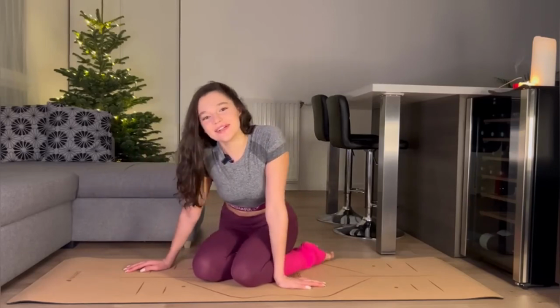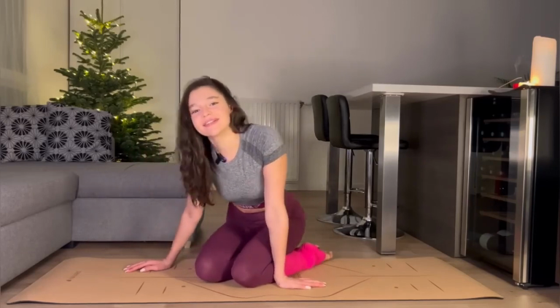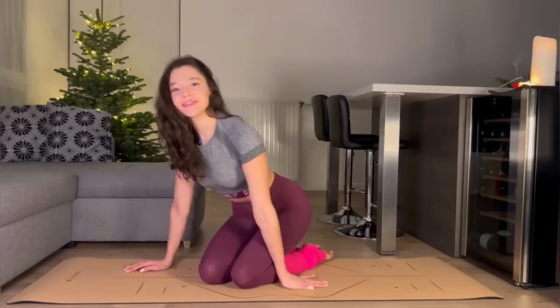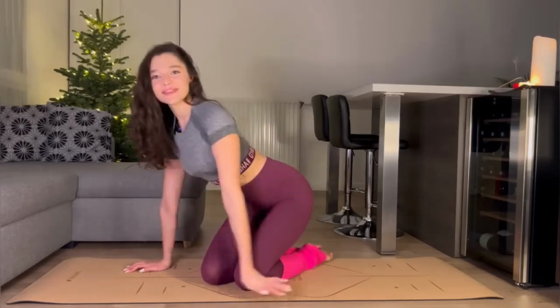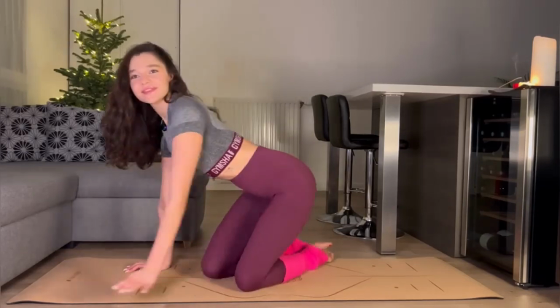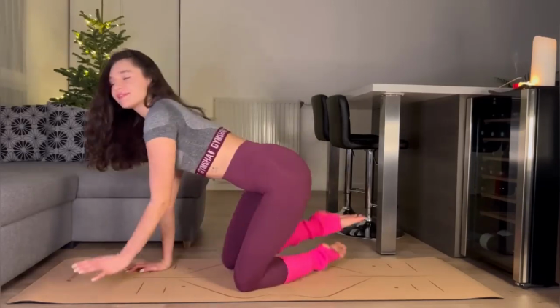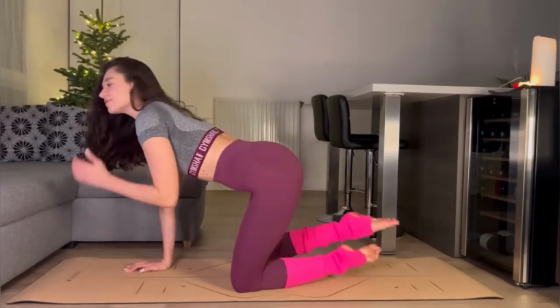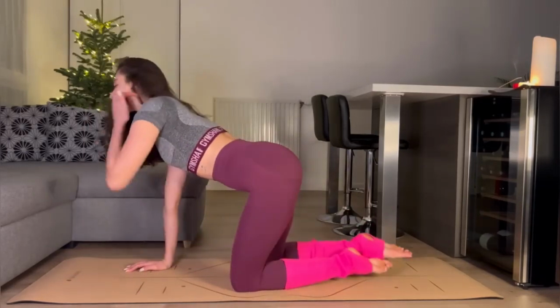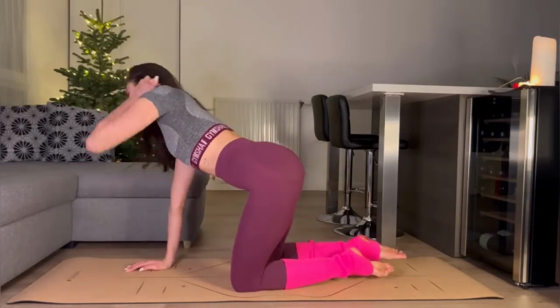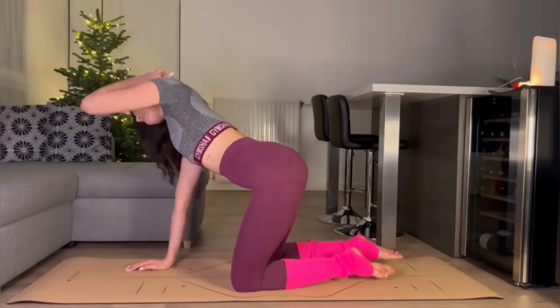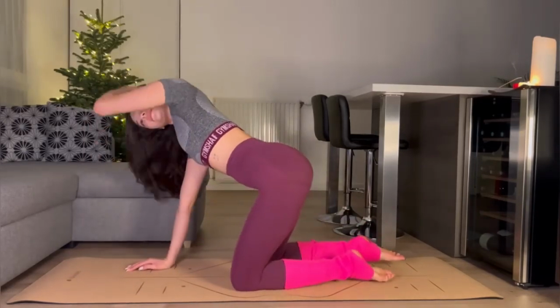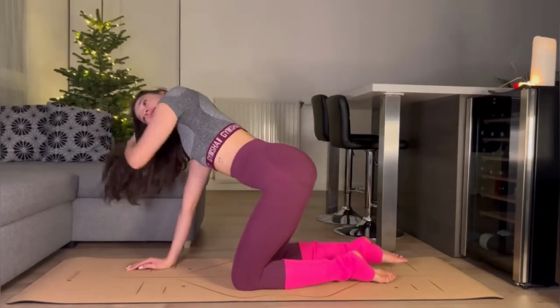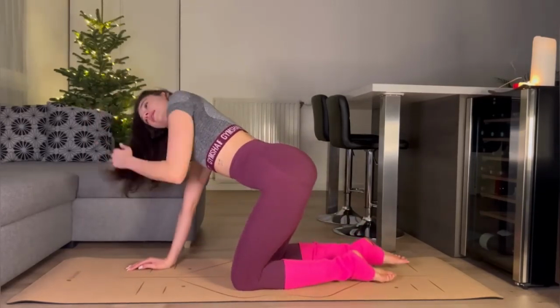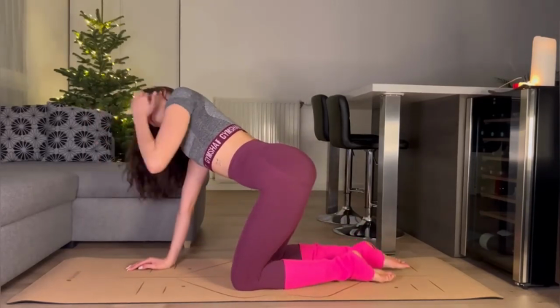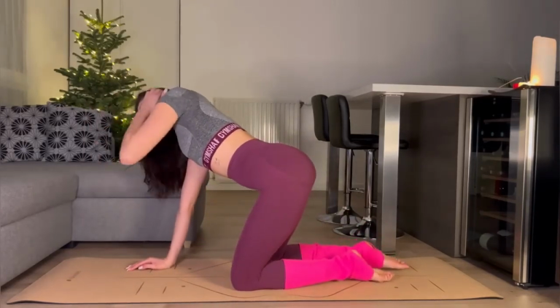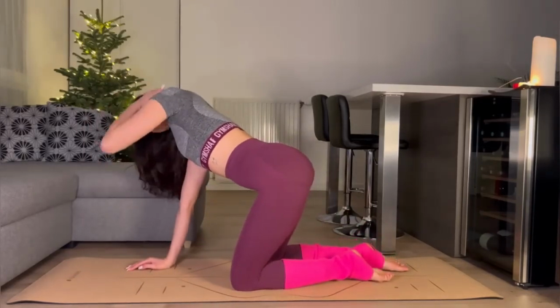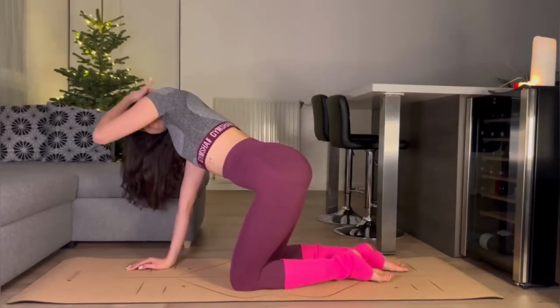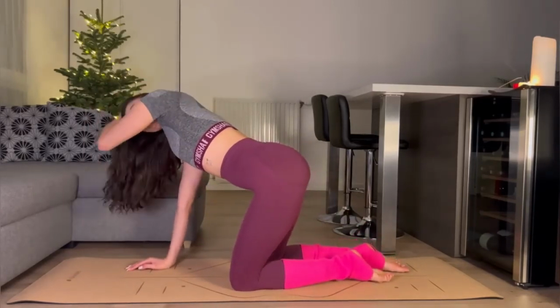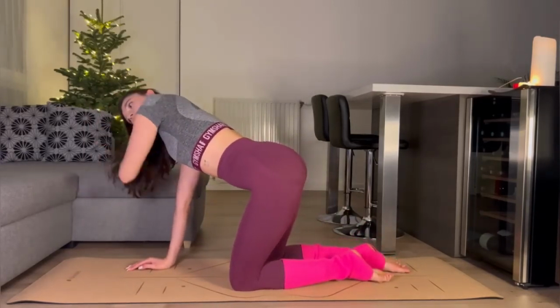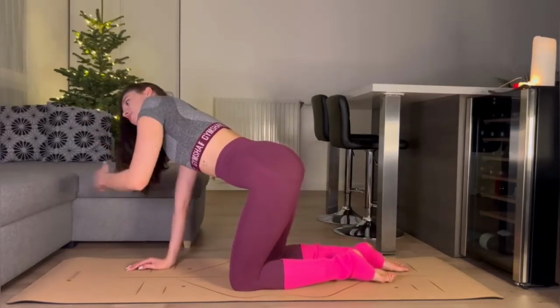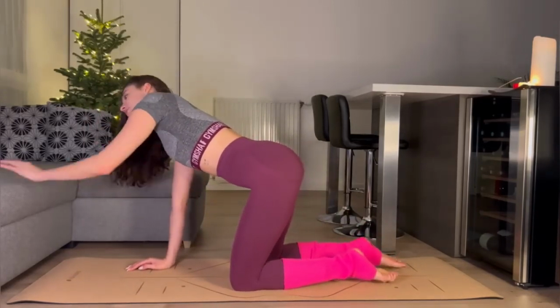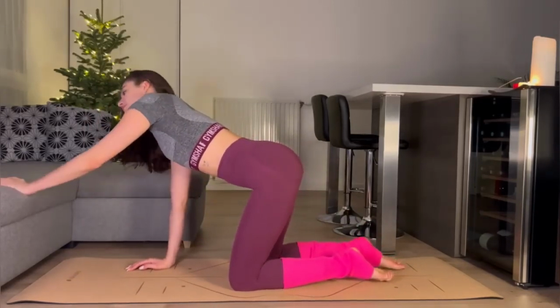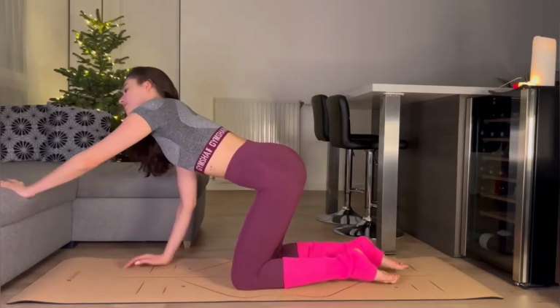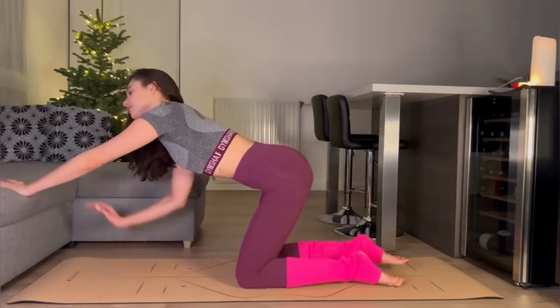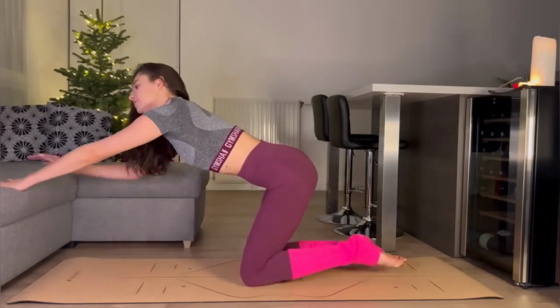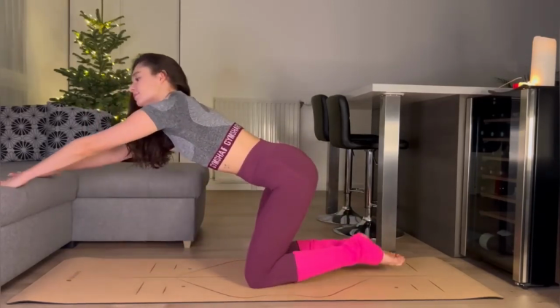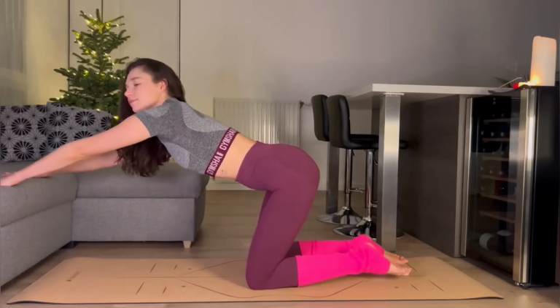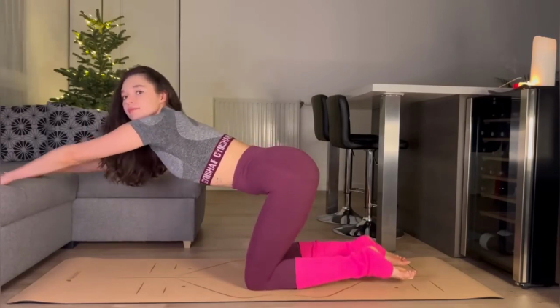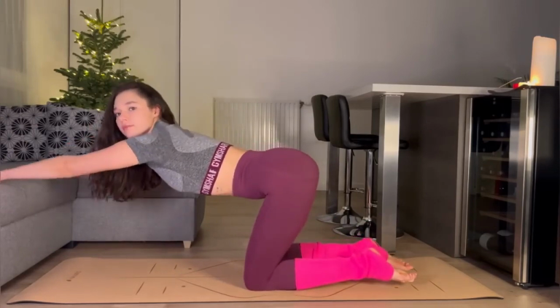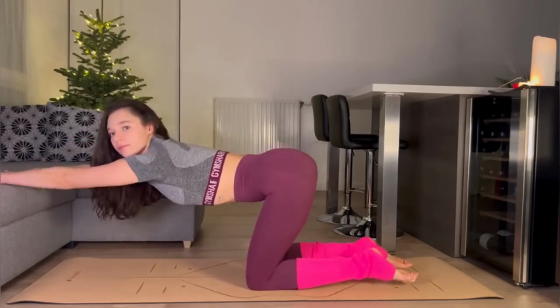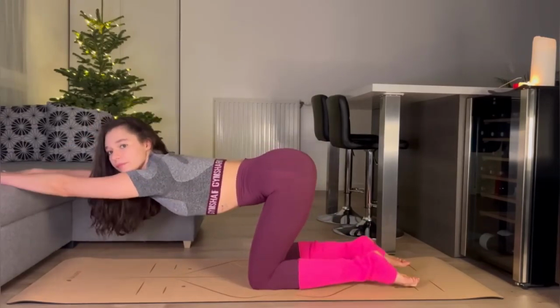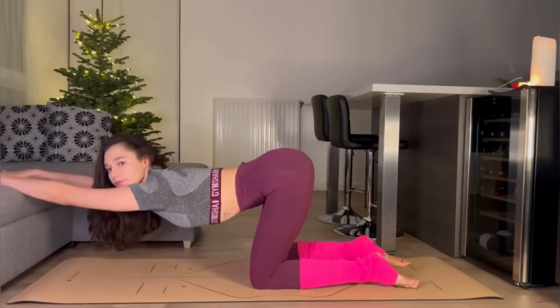Let's continue — let's use our sofa and let's move, guys.